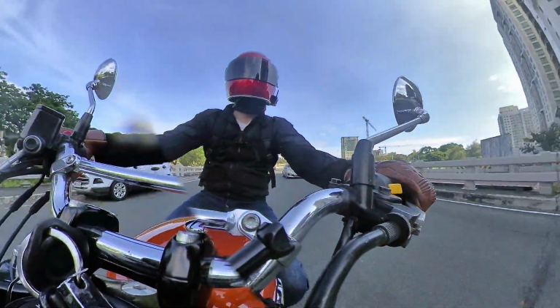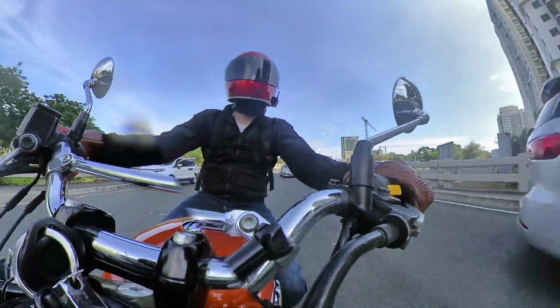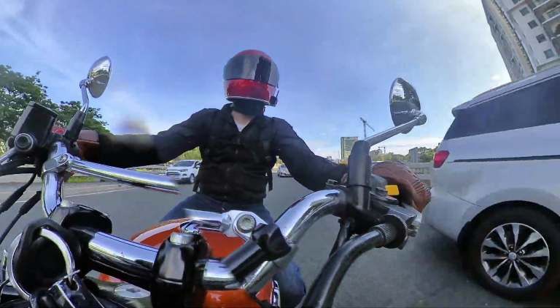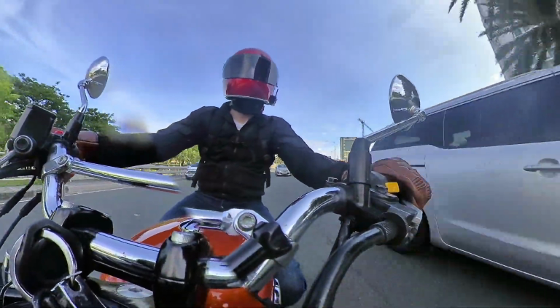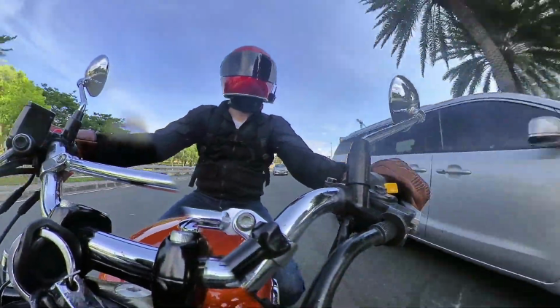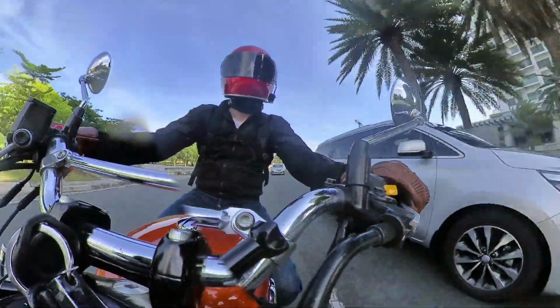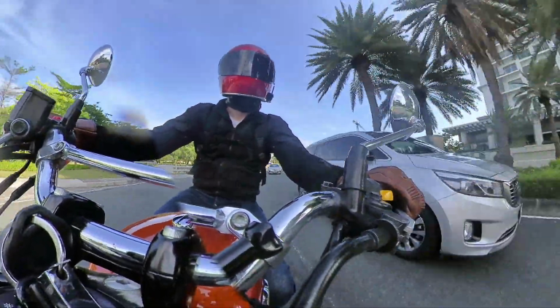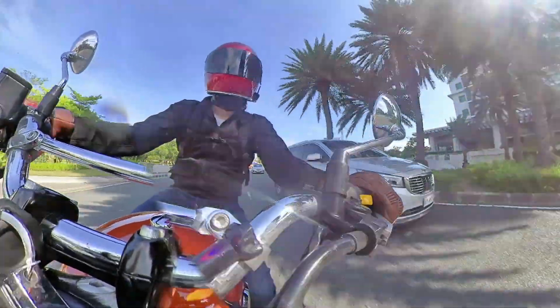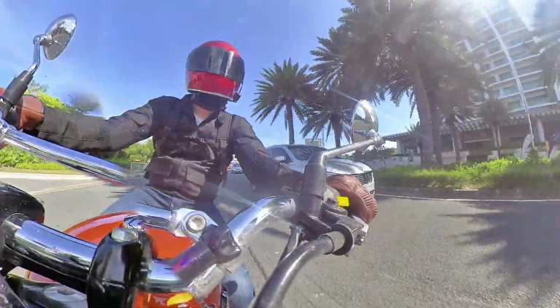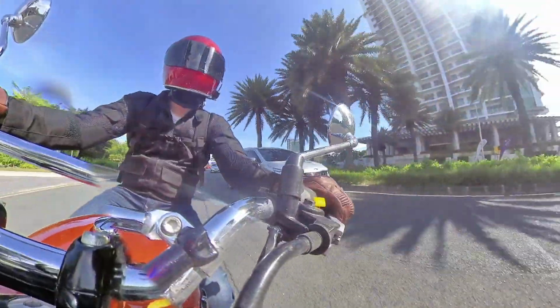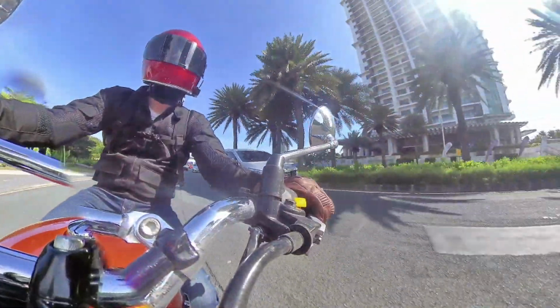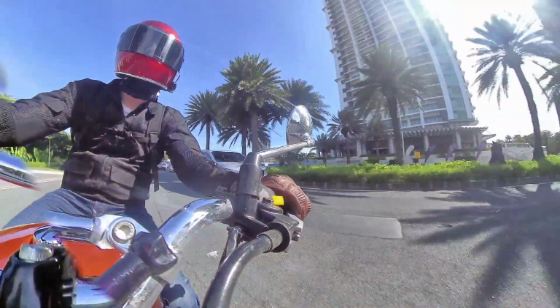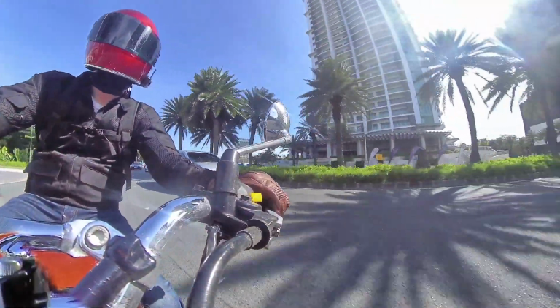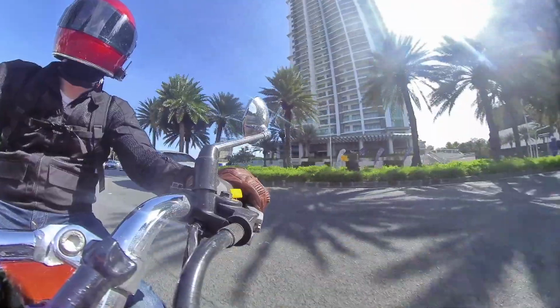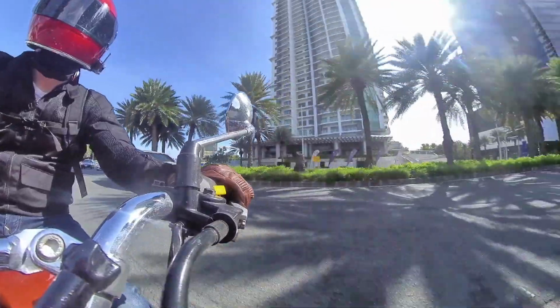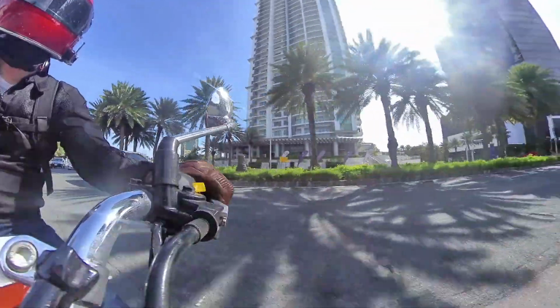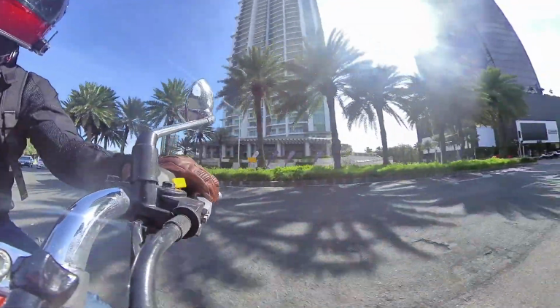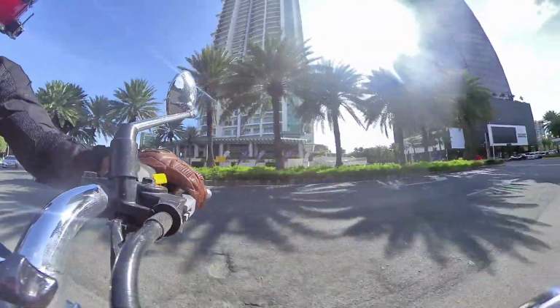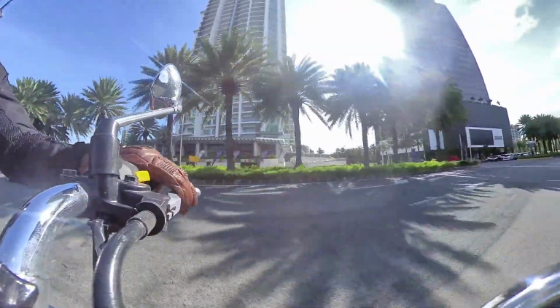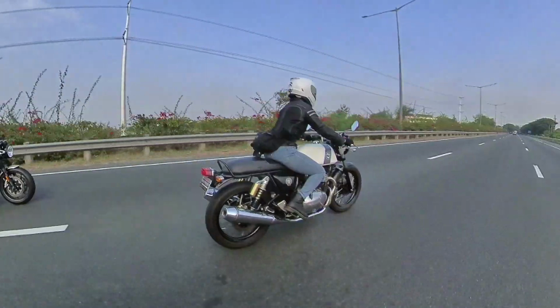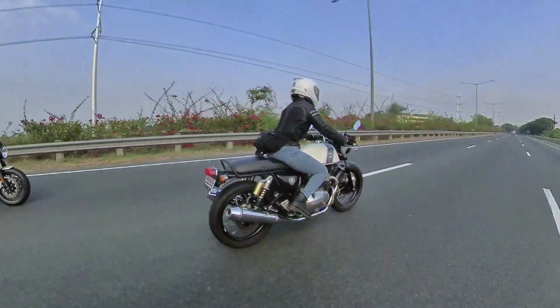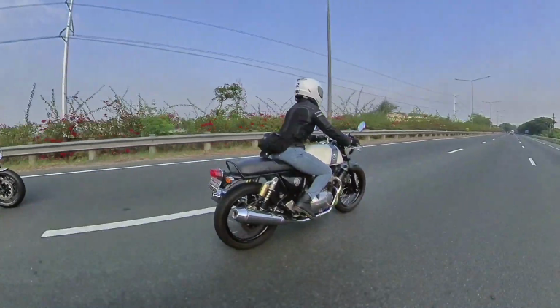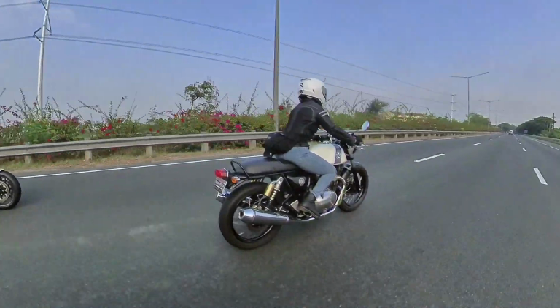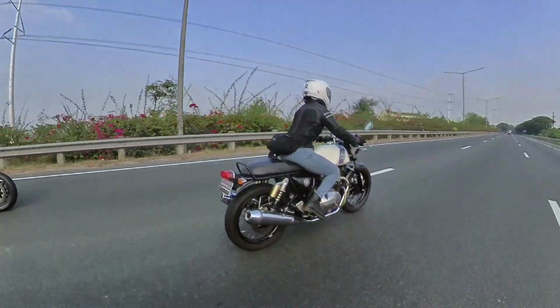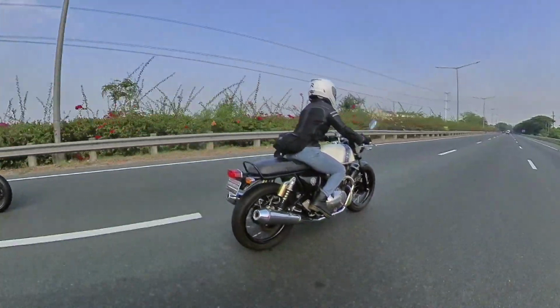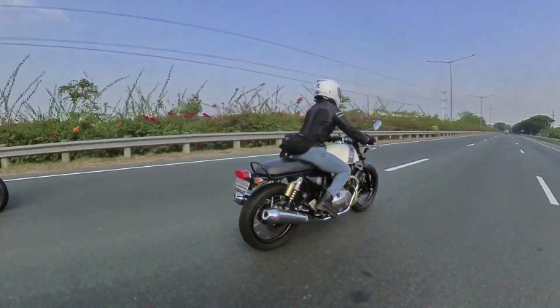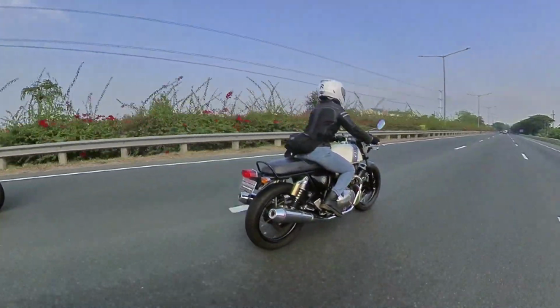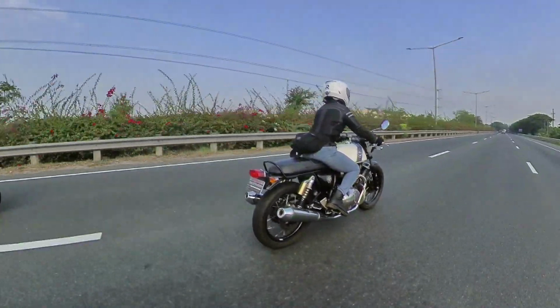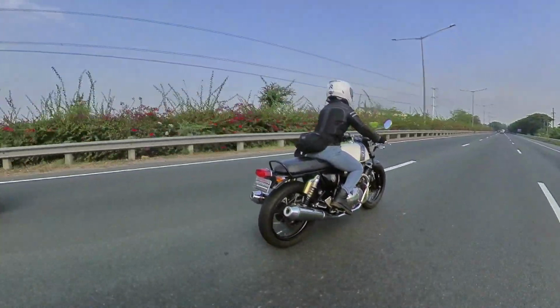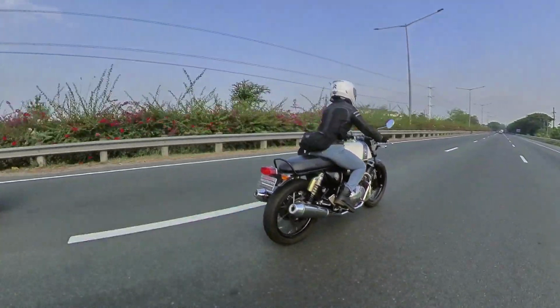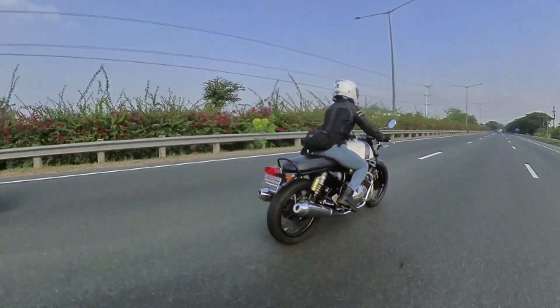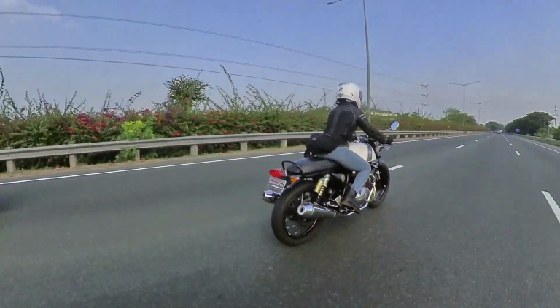Special thanks to Royal Enfield for lending me the bike for a week, and to Aterika Sison of Motoconnect for helping me out.